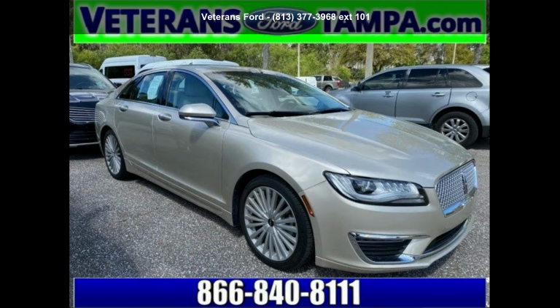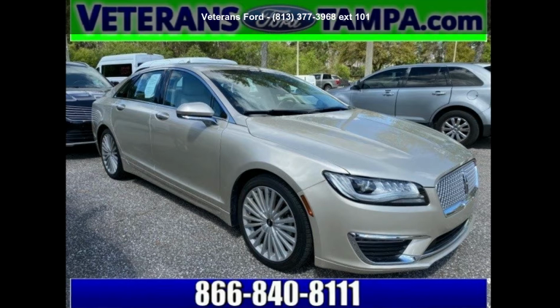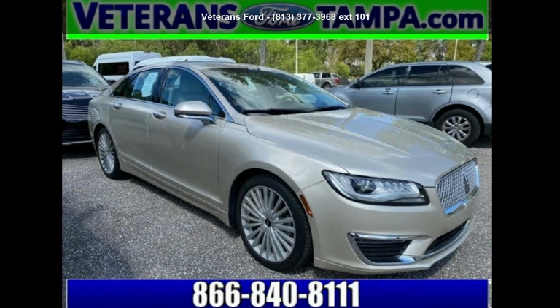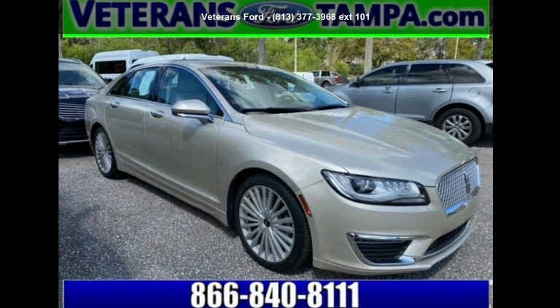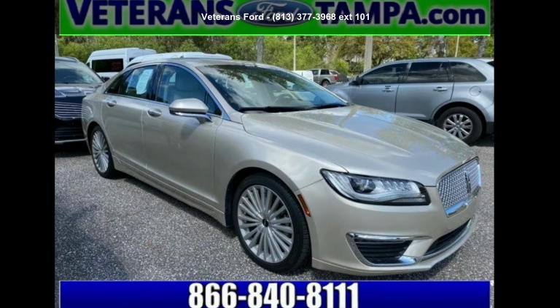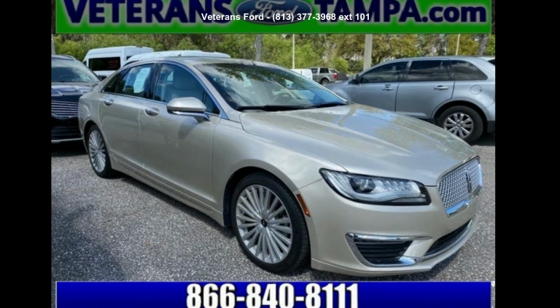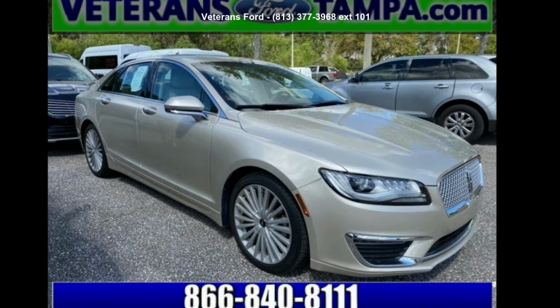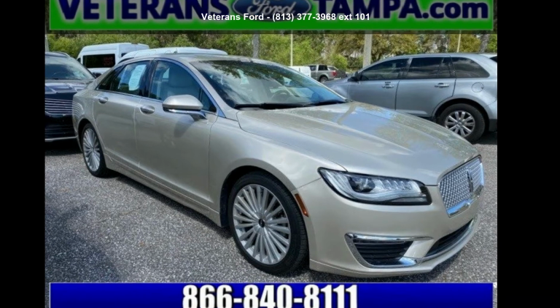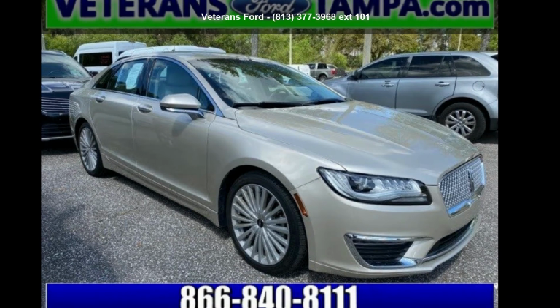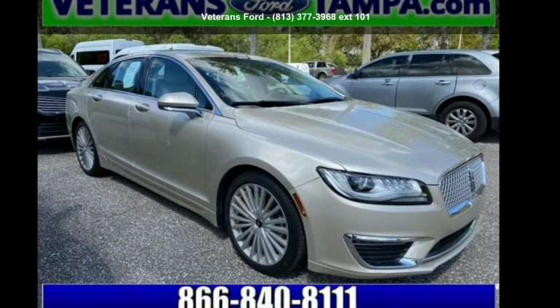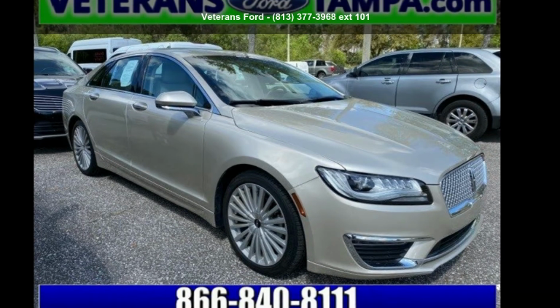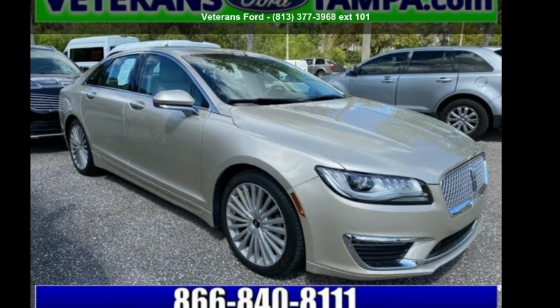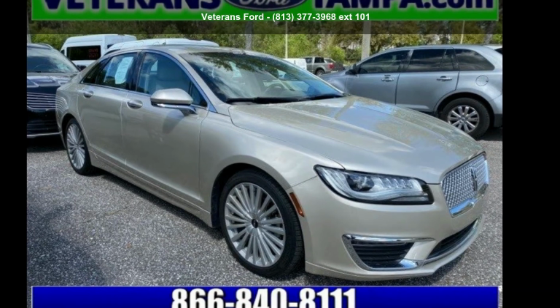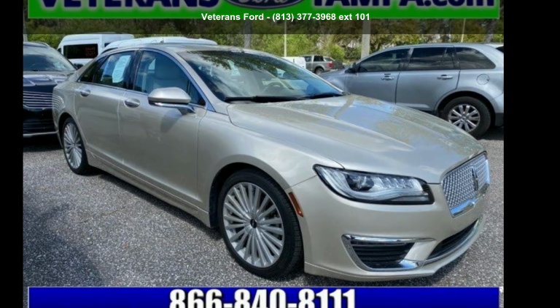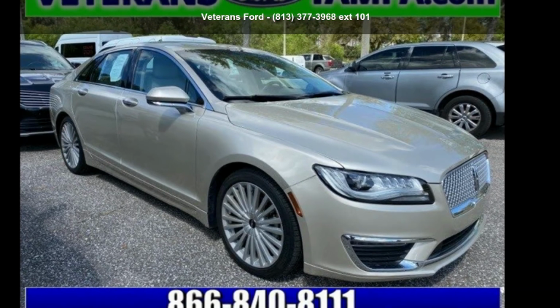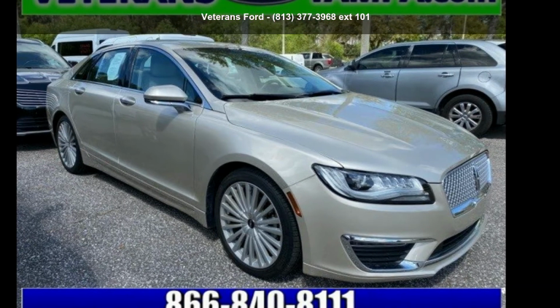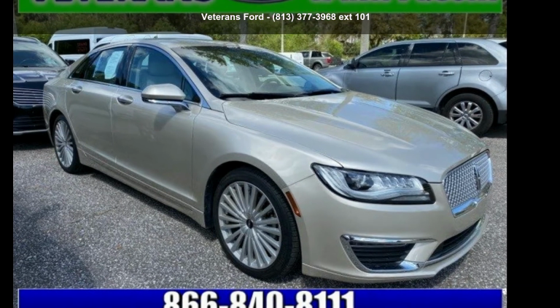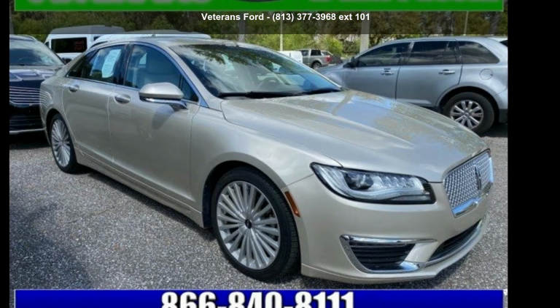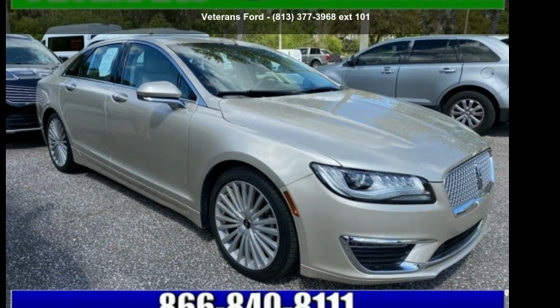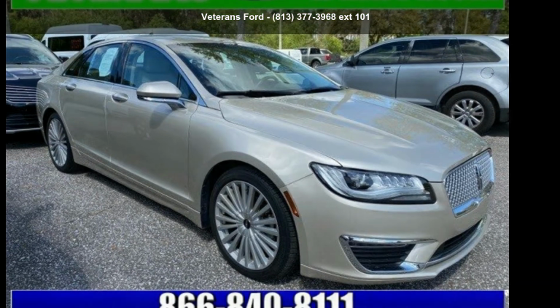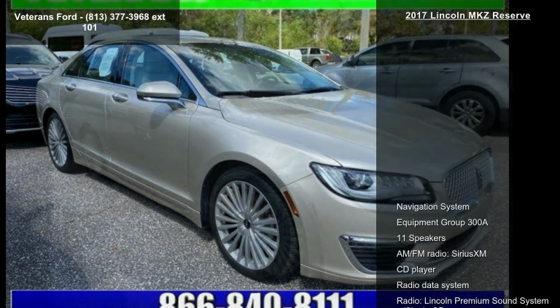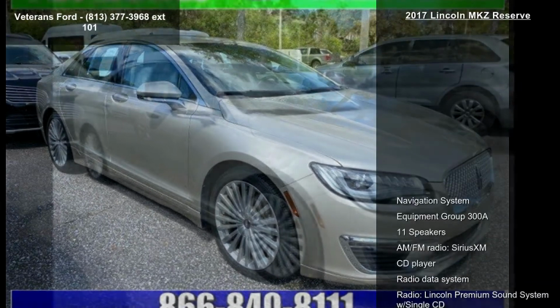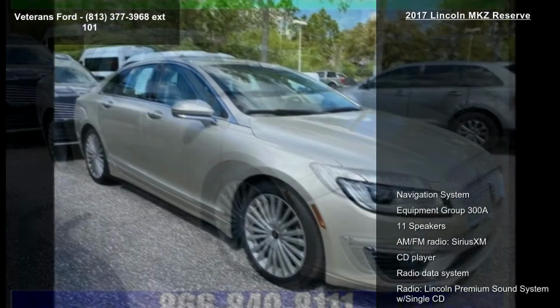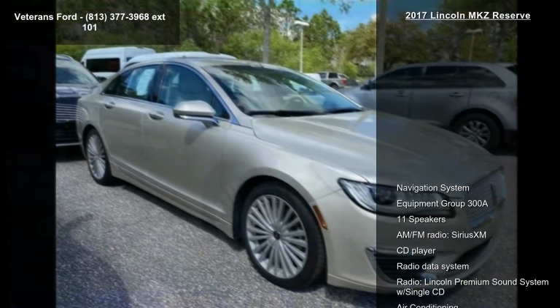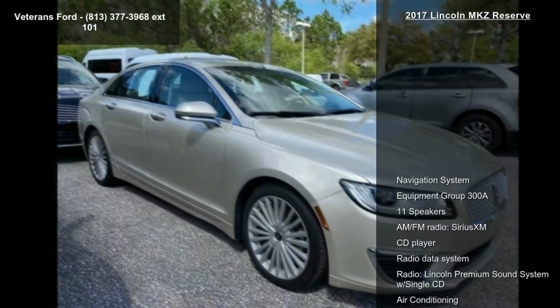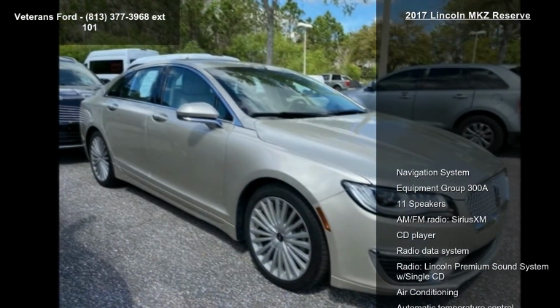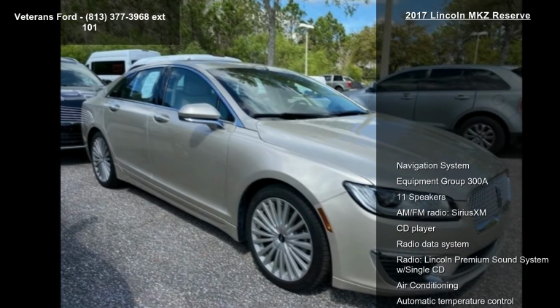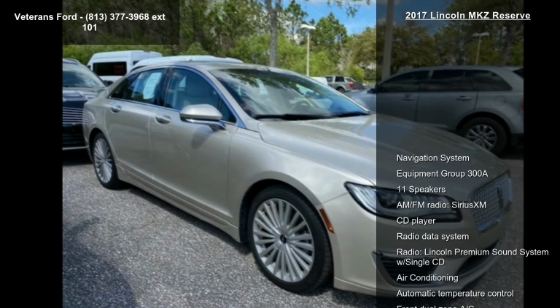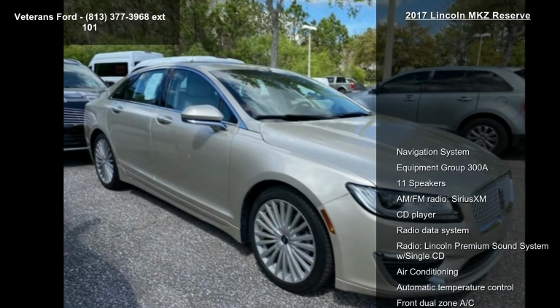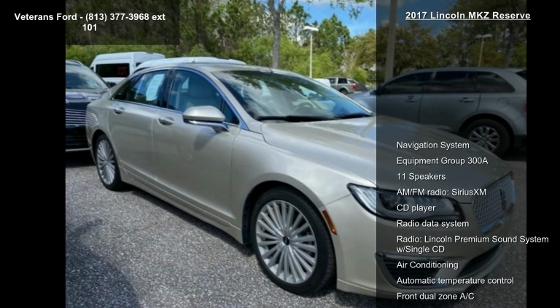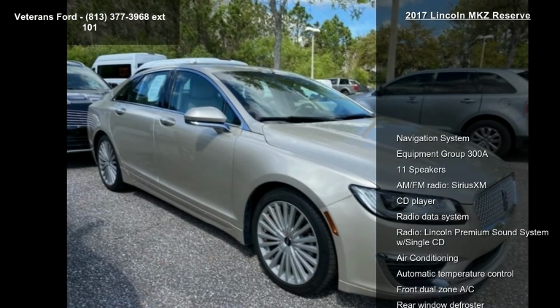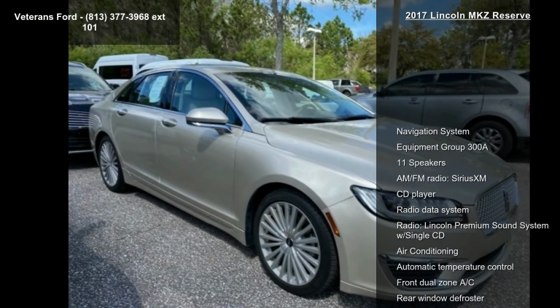Check out this Lincoln 2017 MKZ Reserve. Don't miss this great deal on a luxury vehicle.